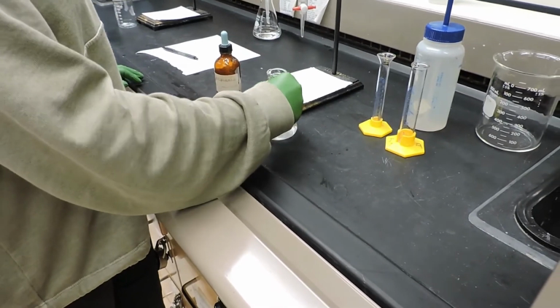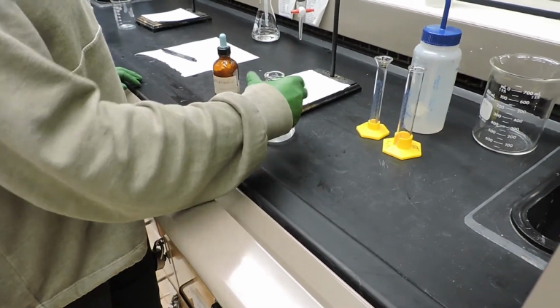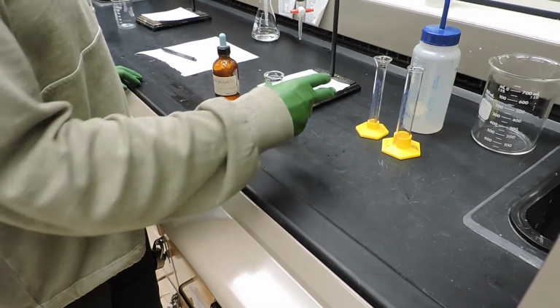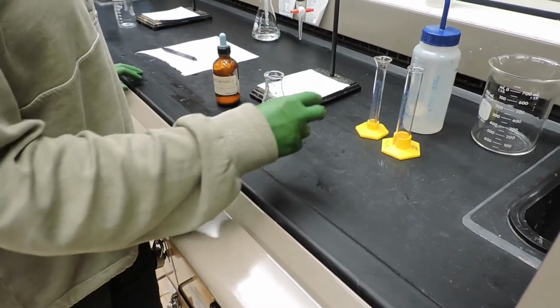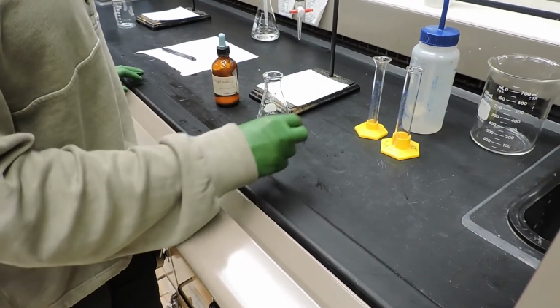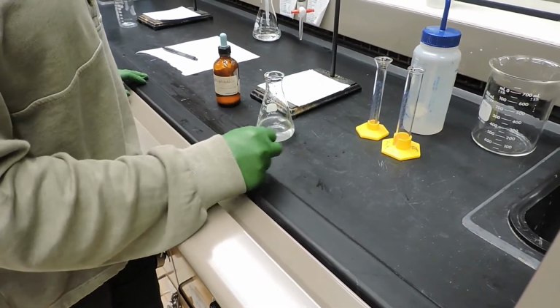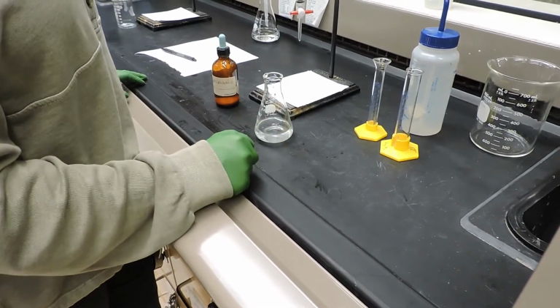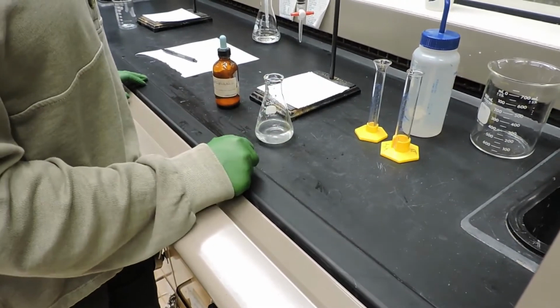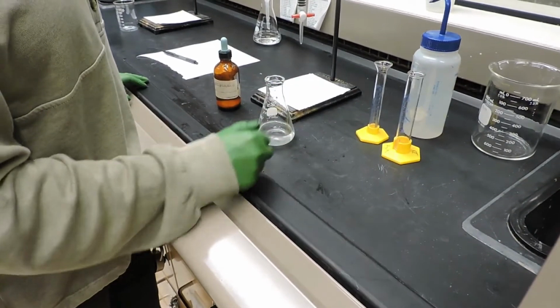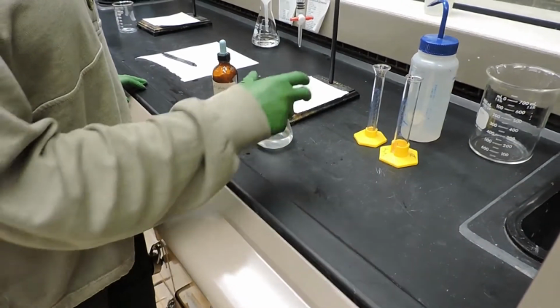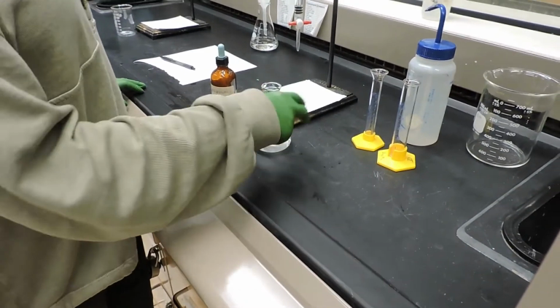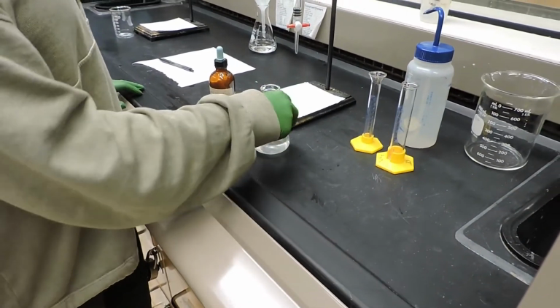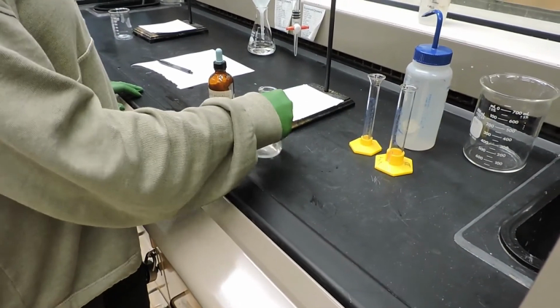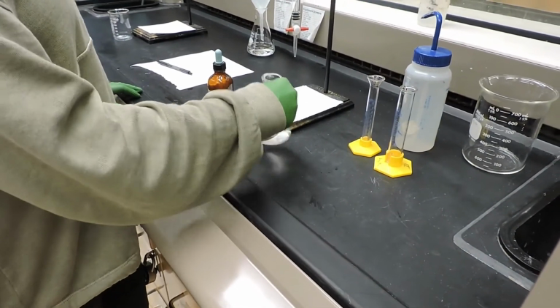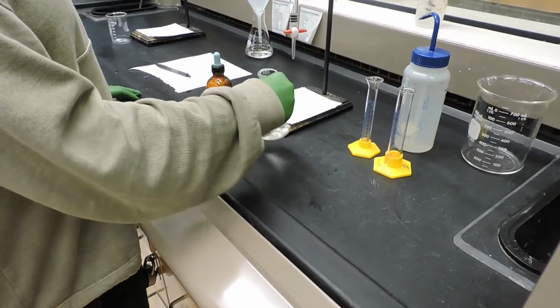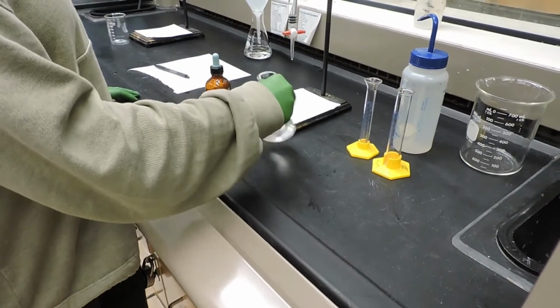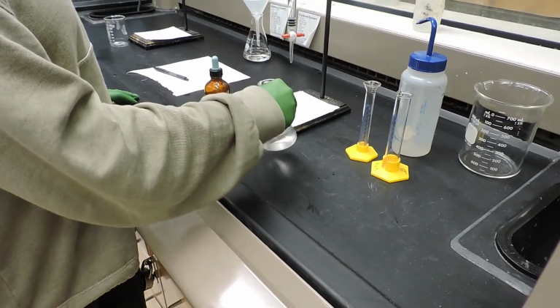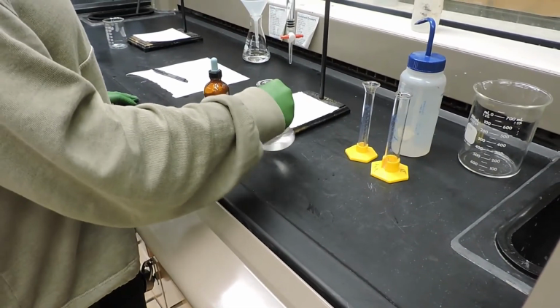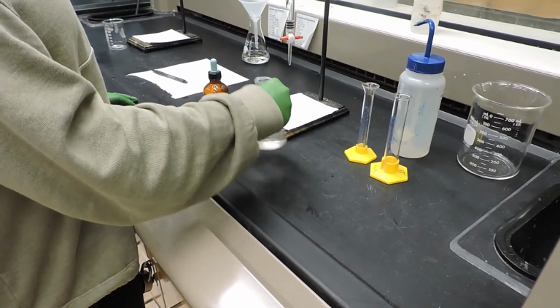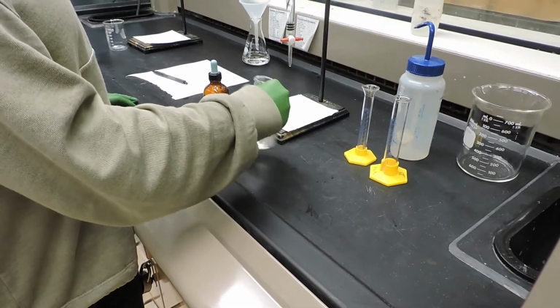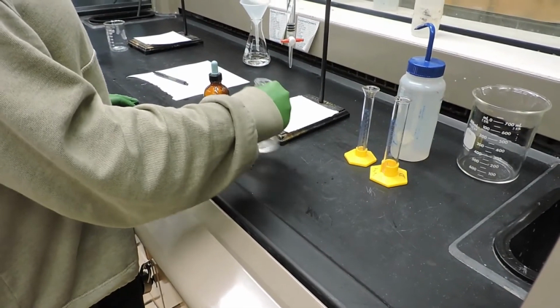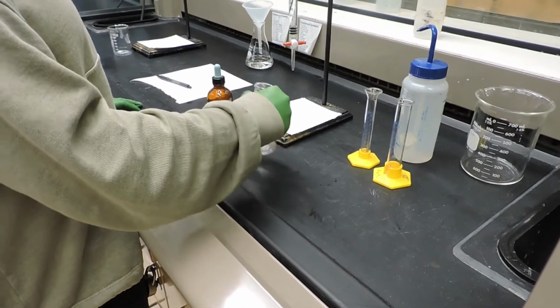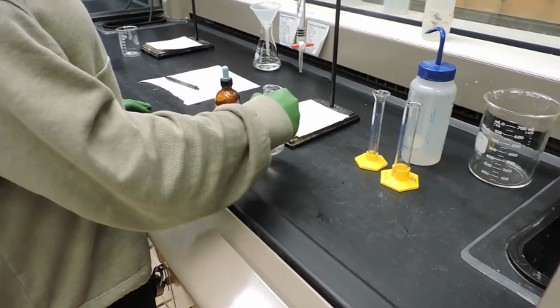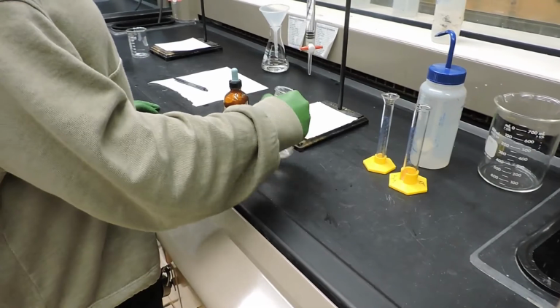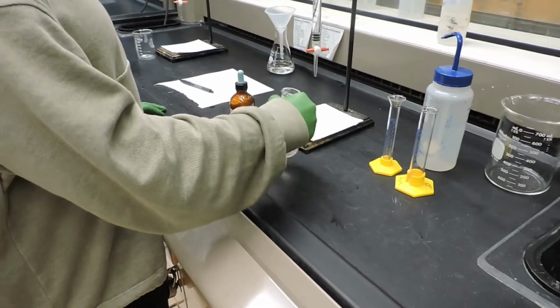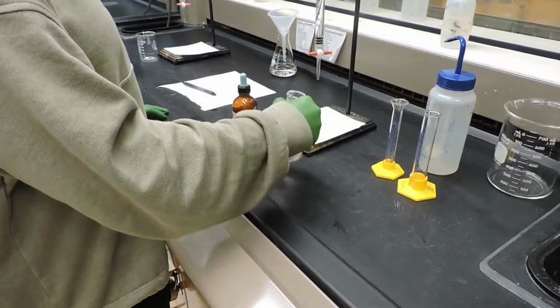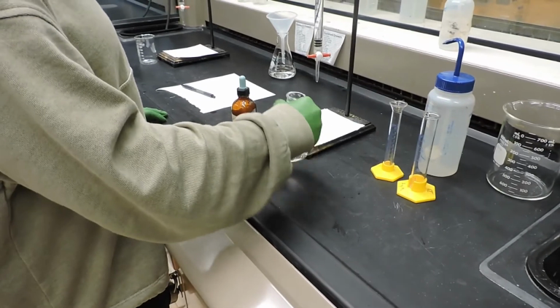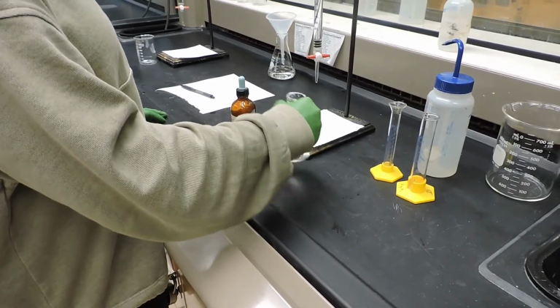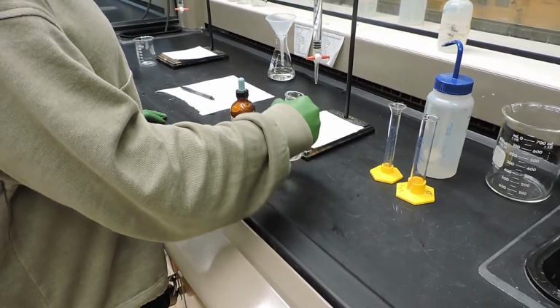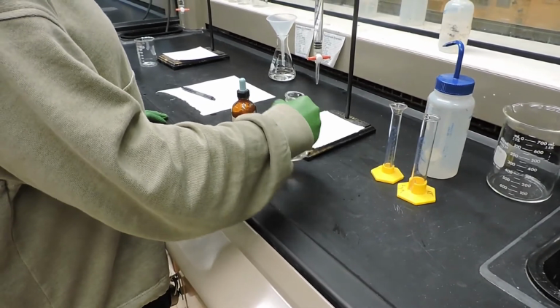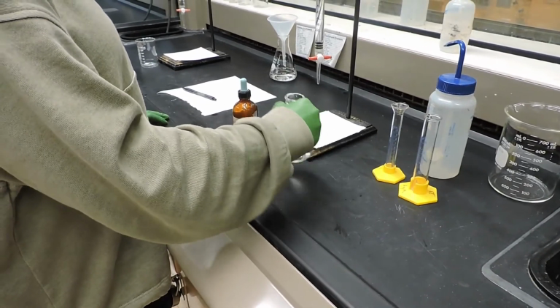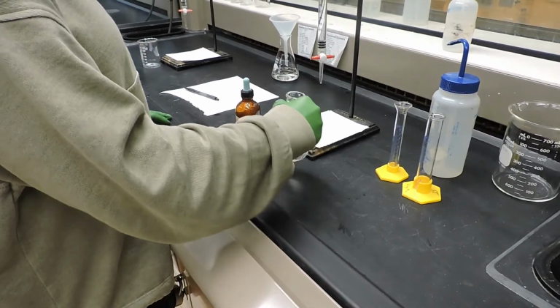Next we will add two drops of phenolphthalein indicator and mix well.